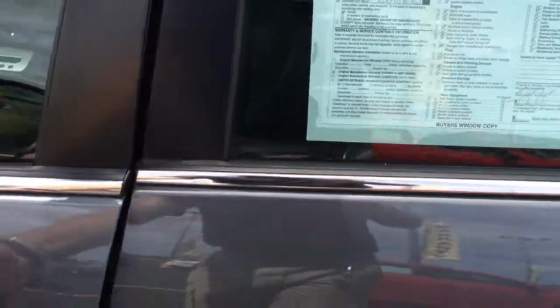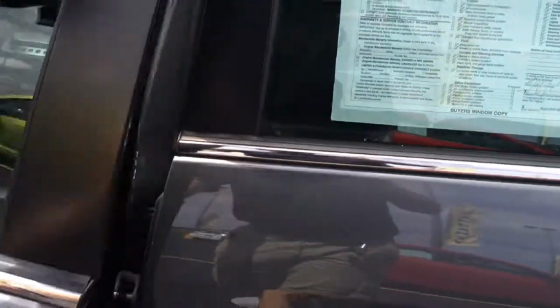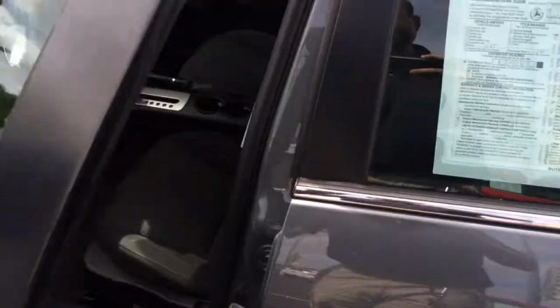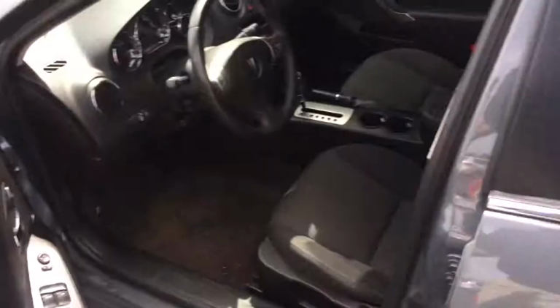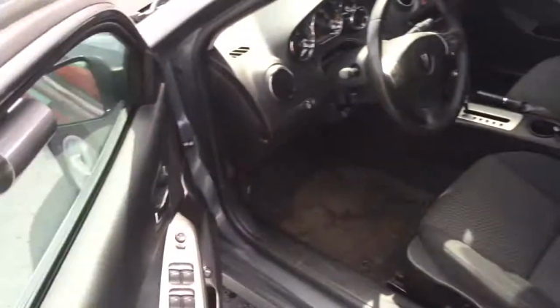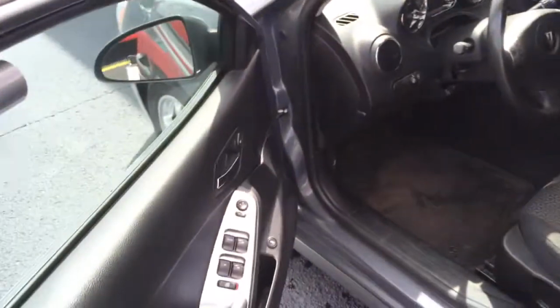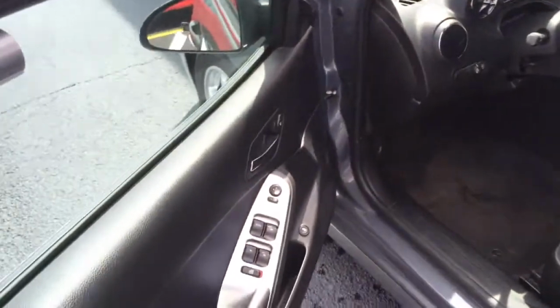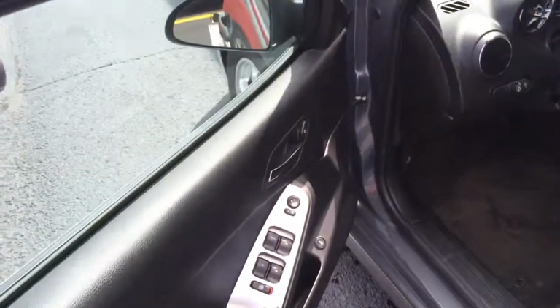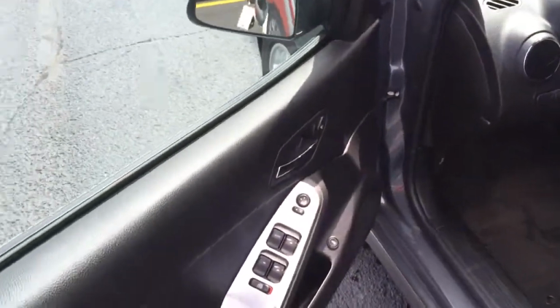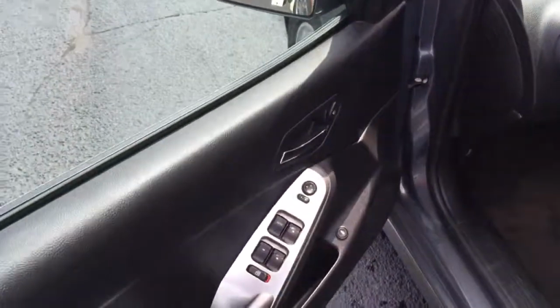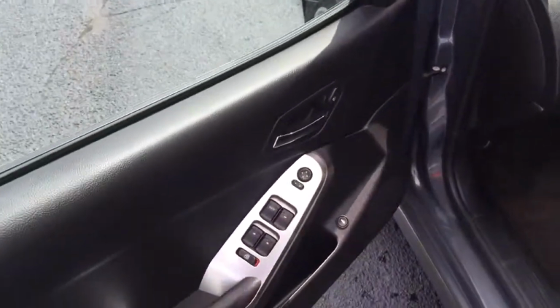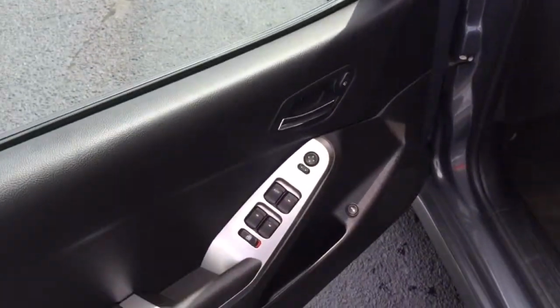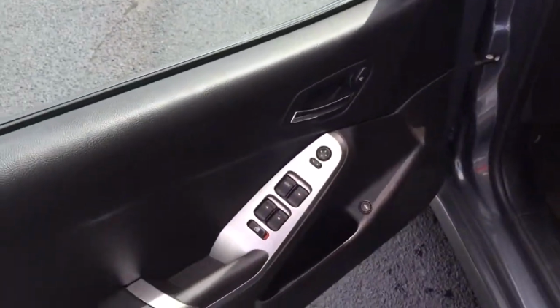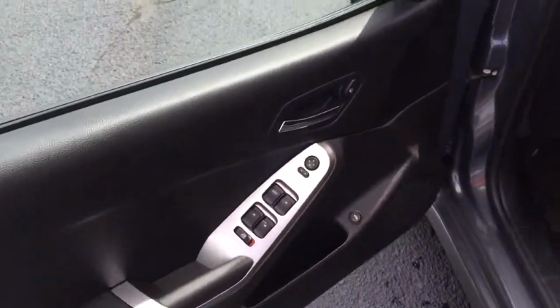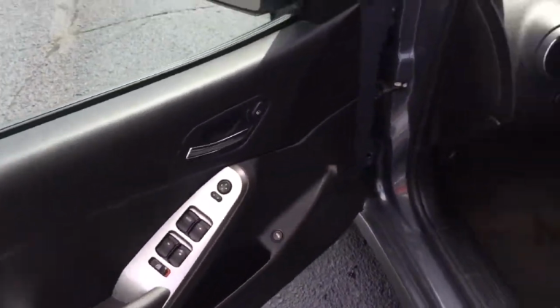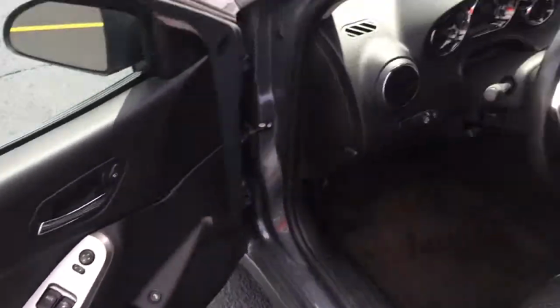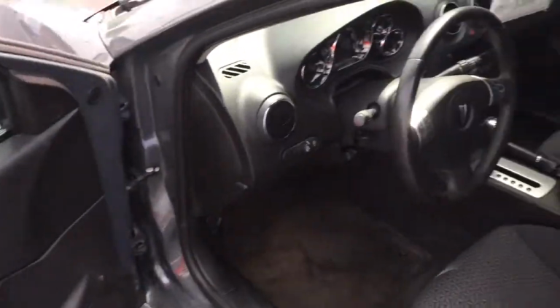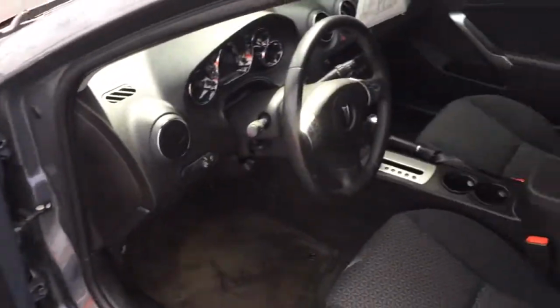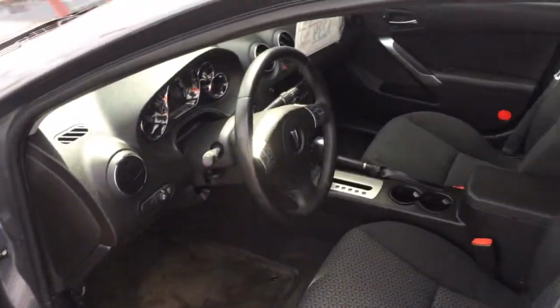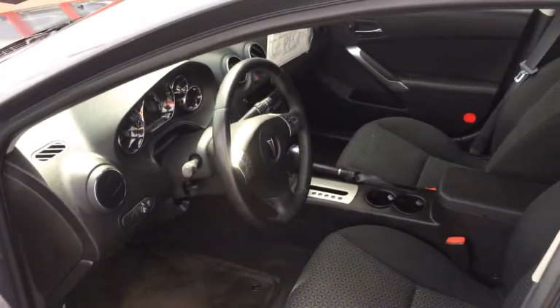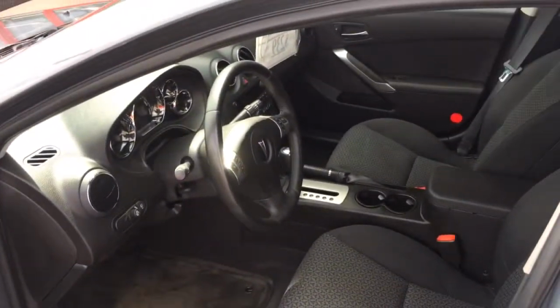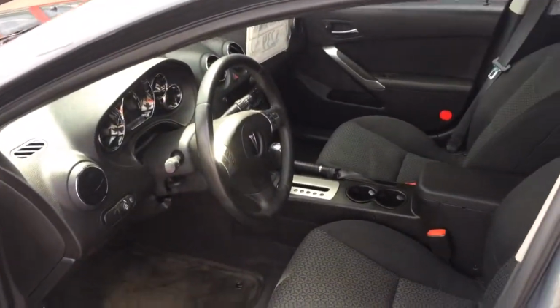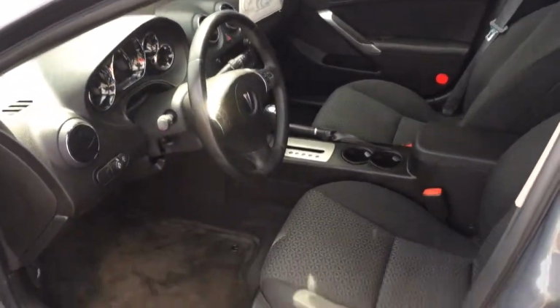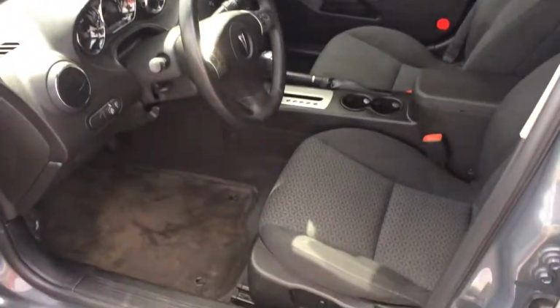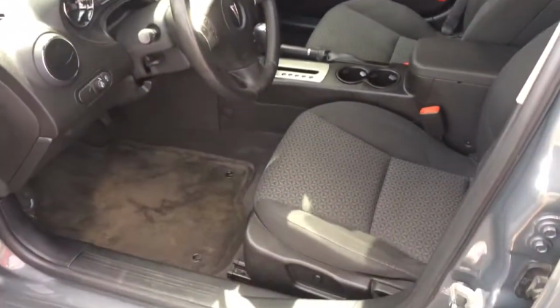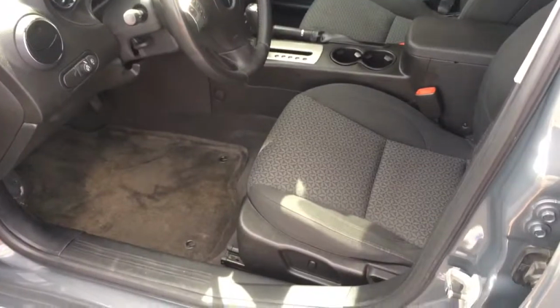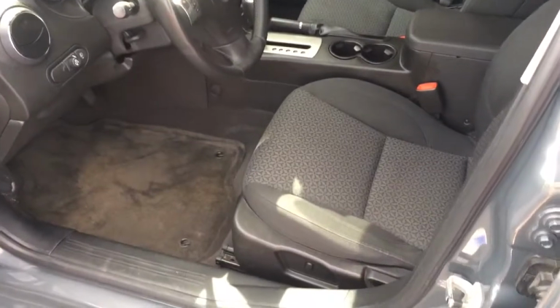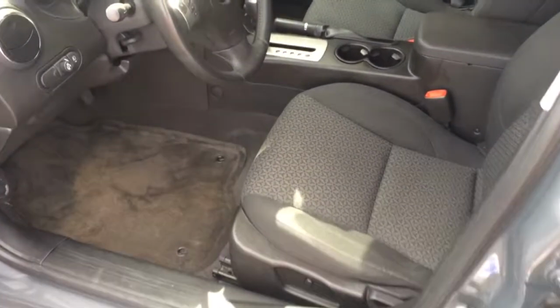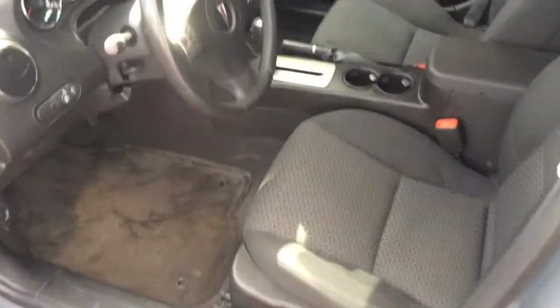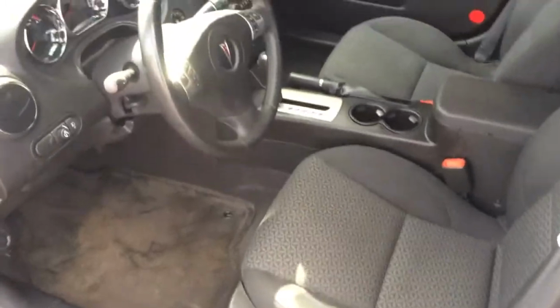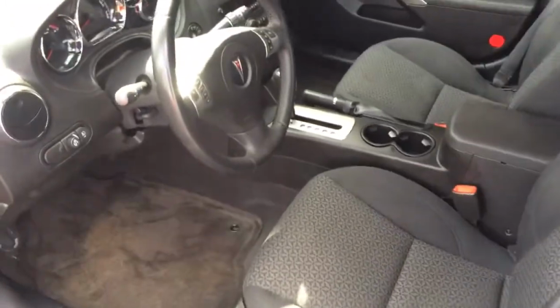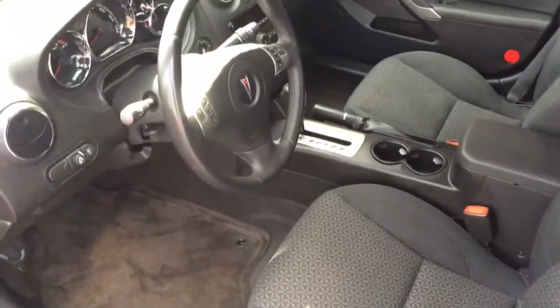It has power windows, power door locks, power mirrors, a power seat with up and down adjustment, and a nice clean black cloth interior.